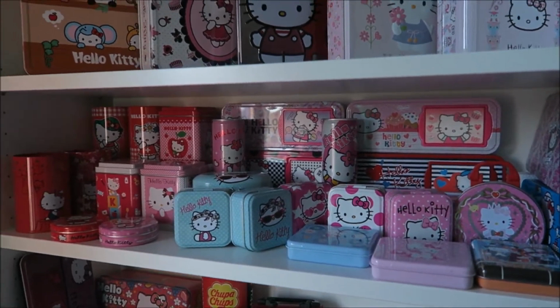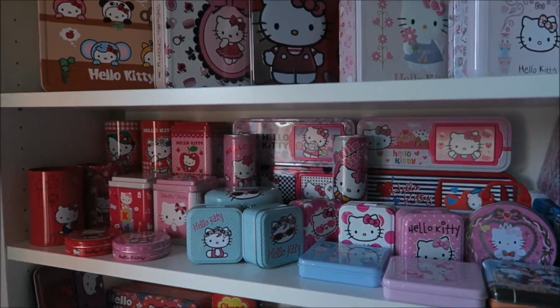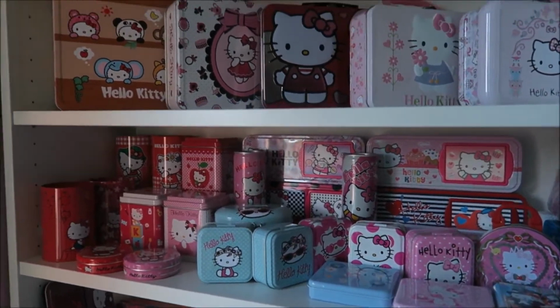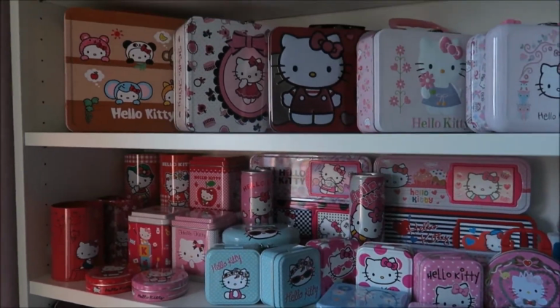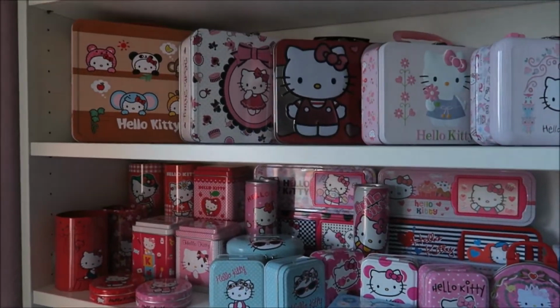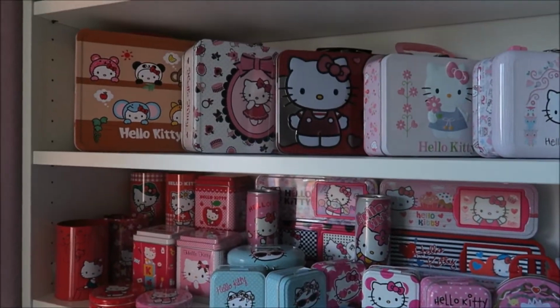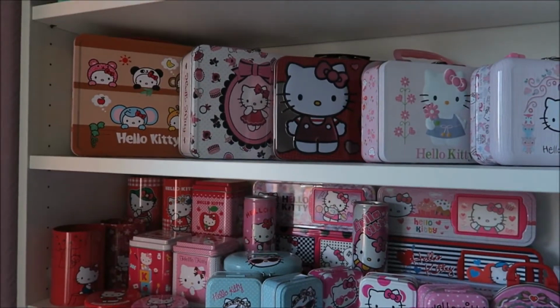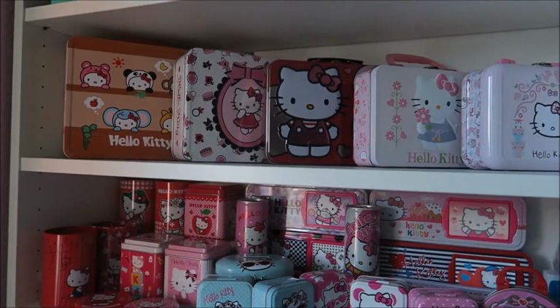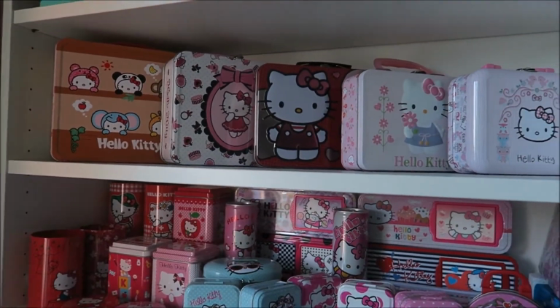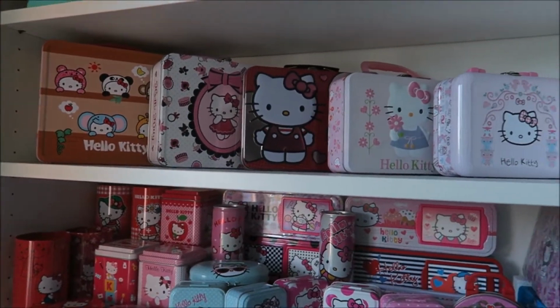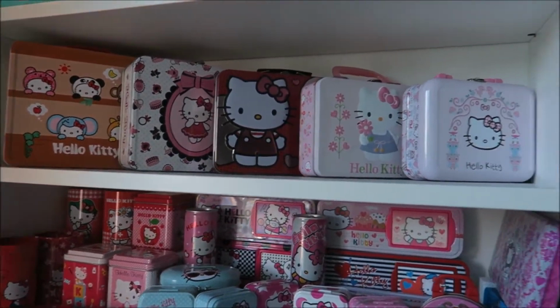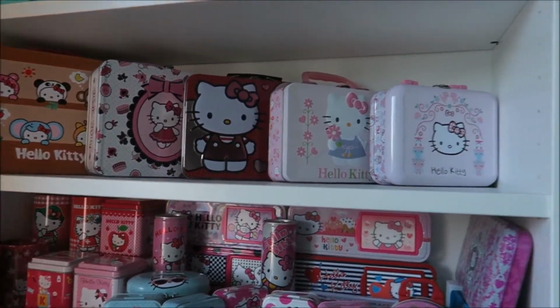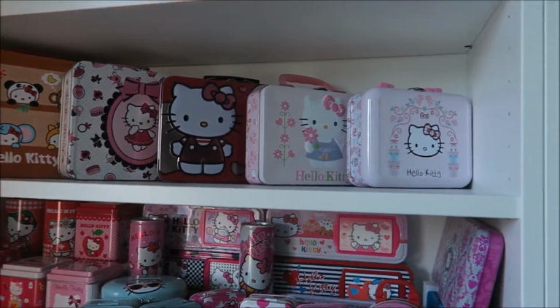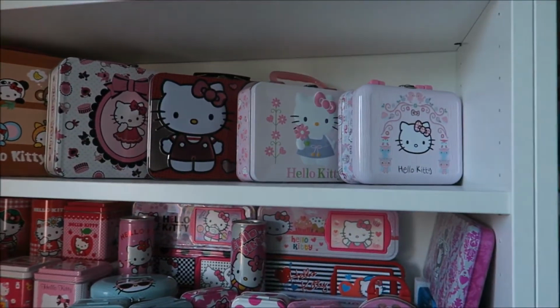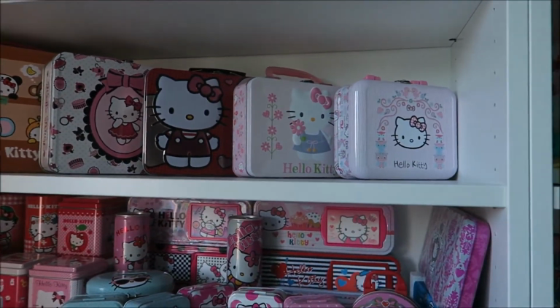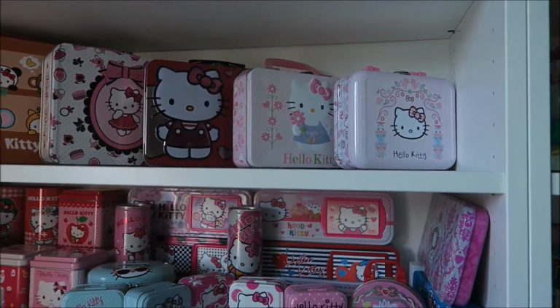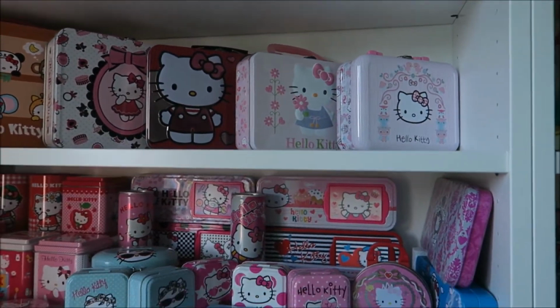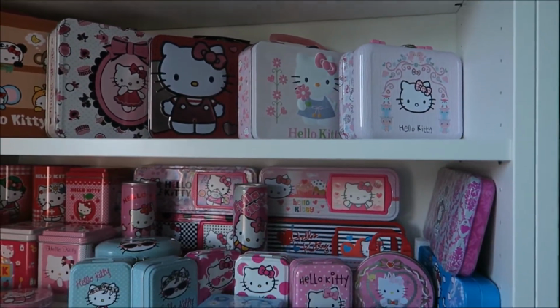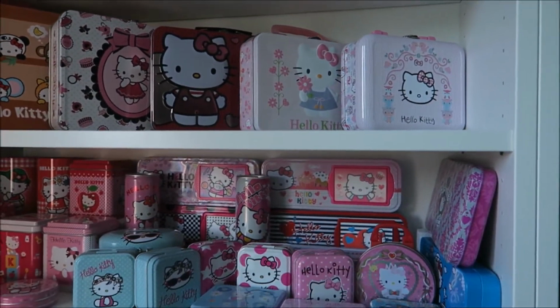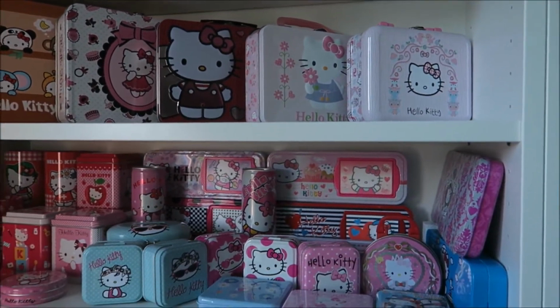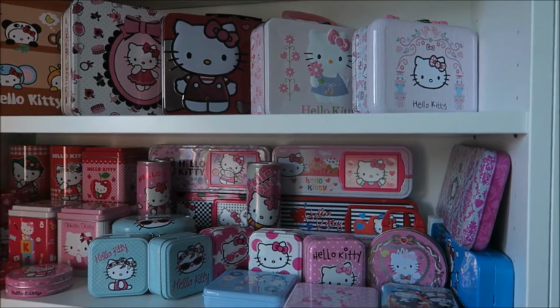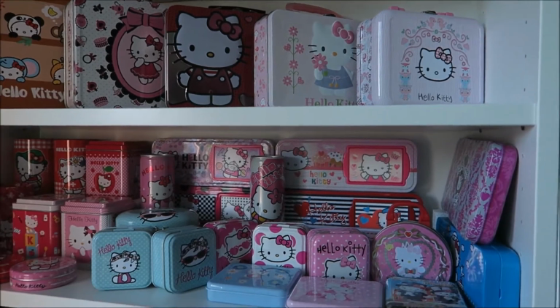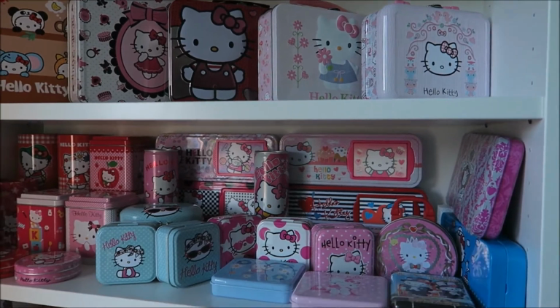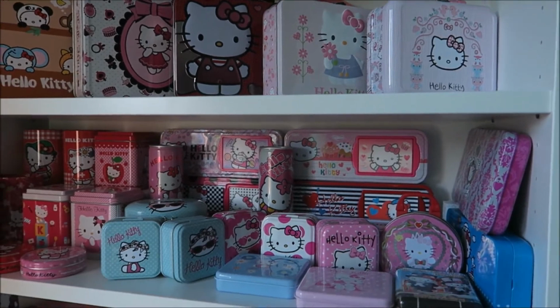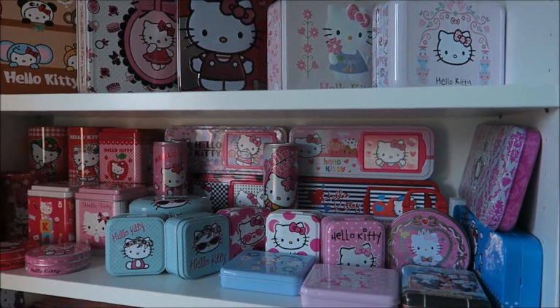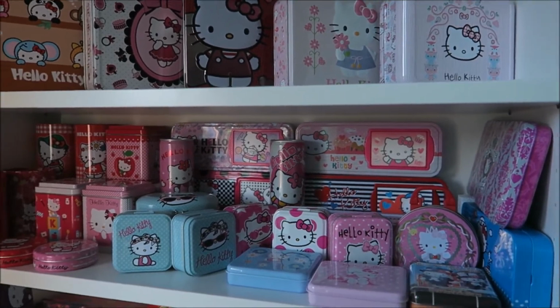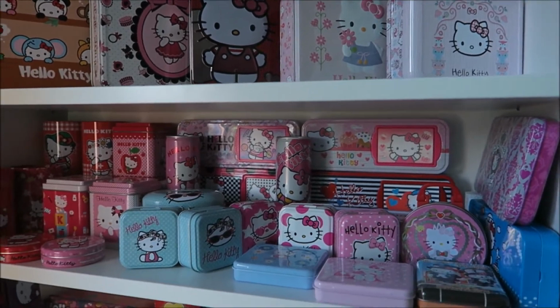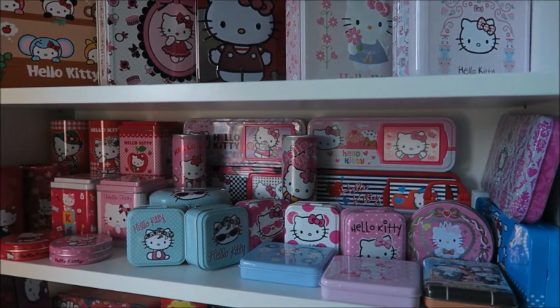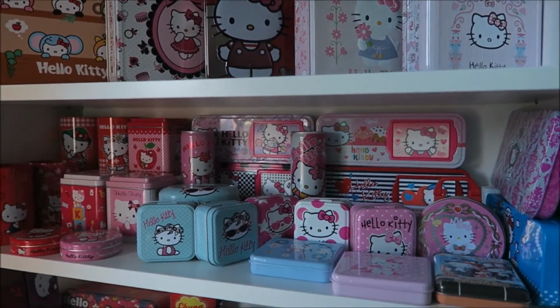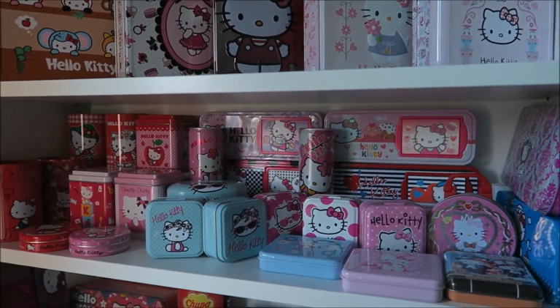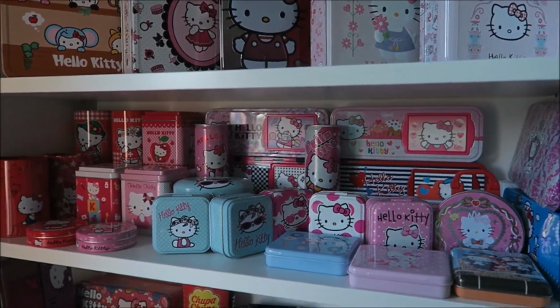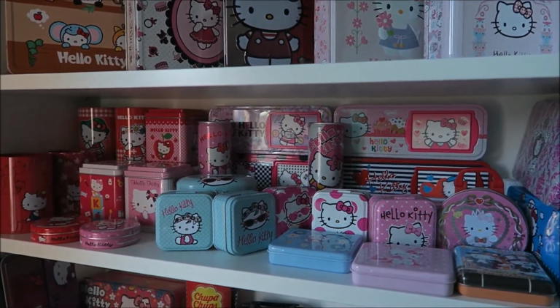I think it's gonna be a two-part video. I have so many. Let's get them downstairs.